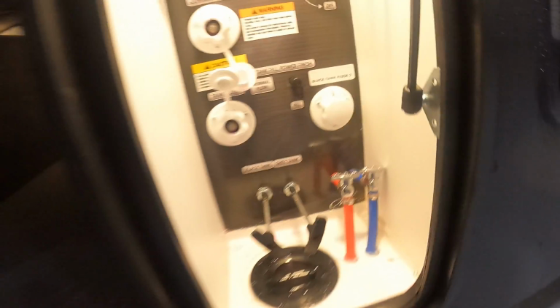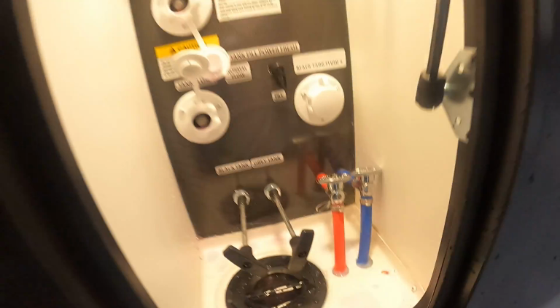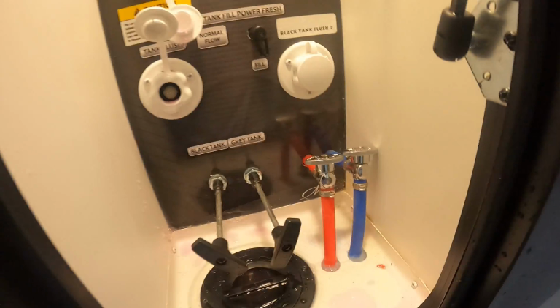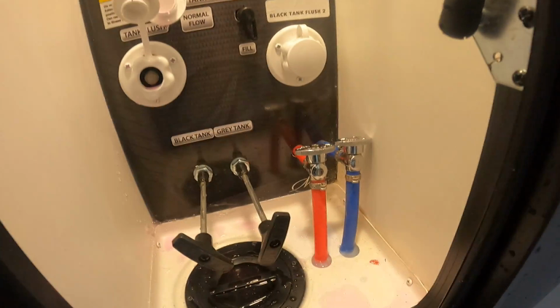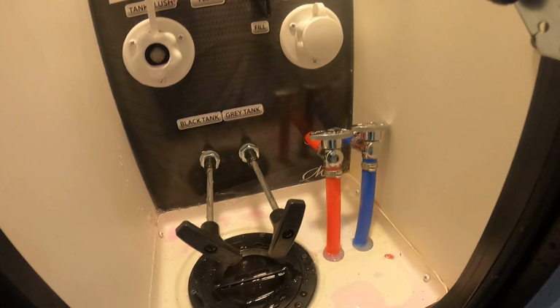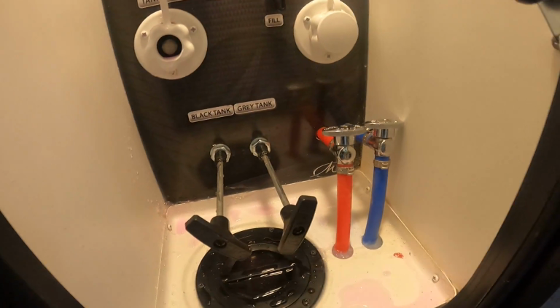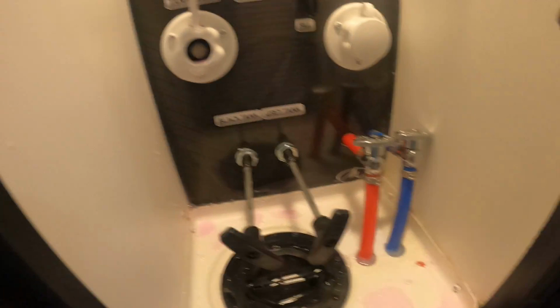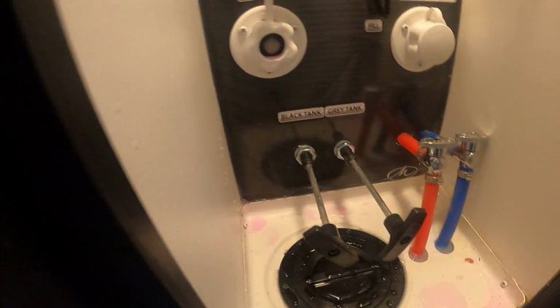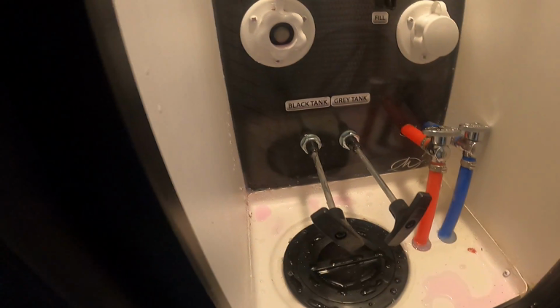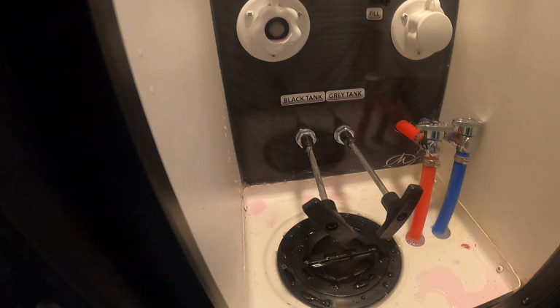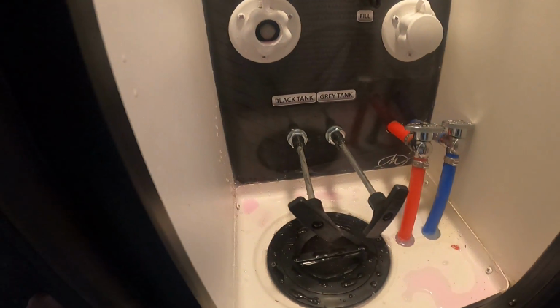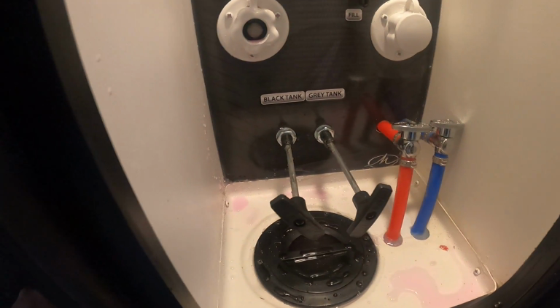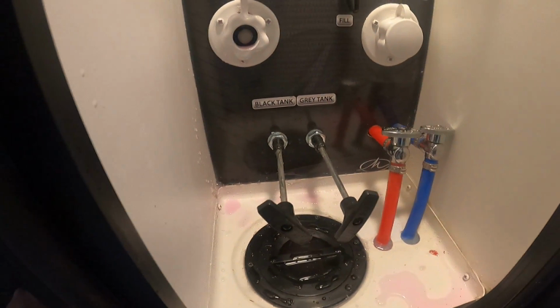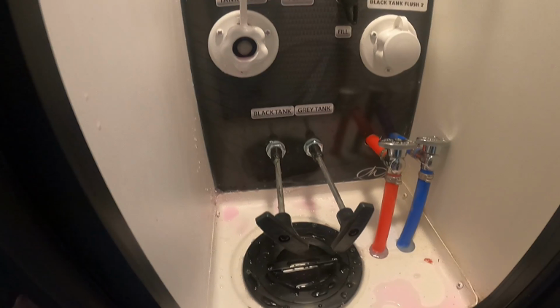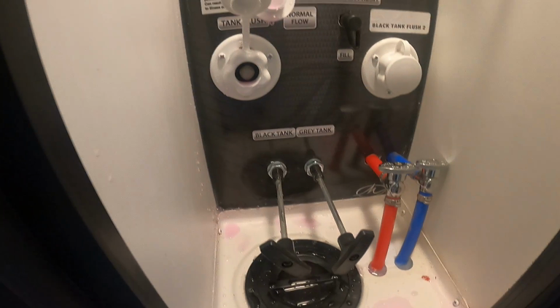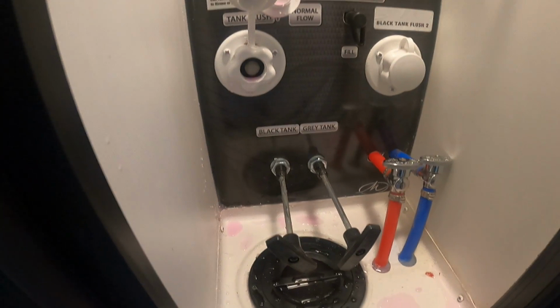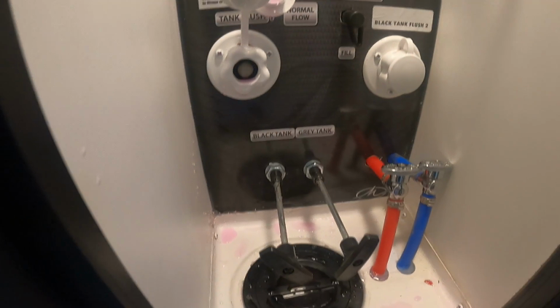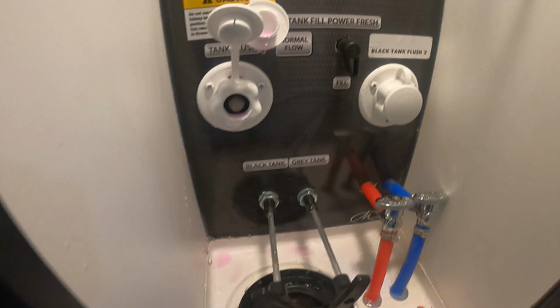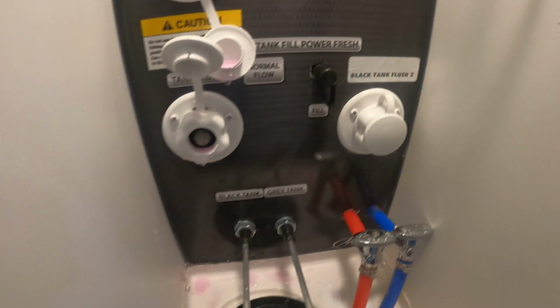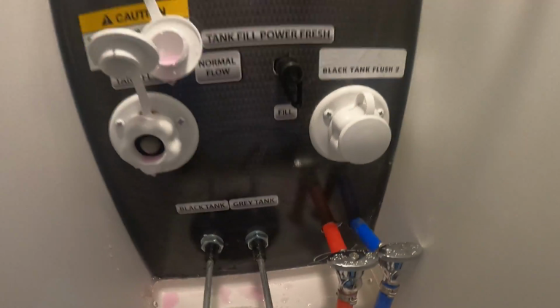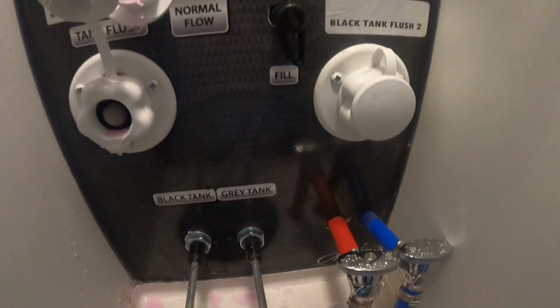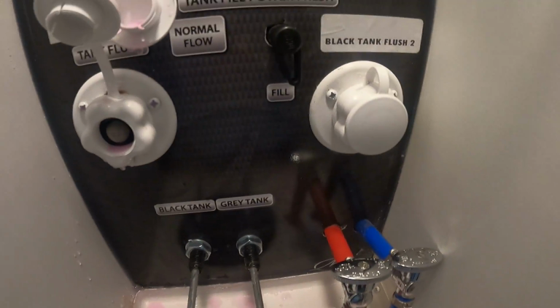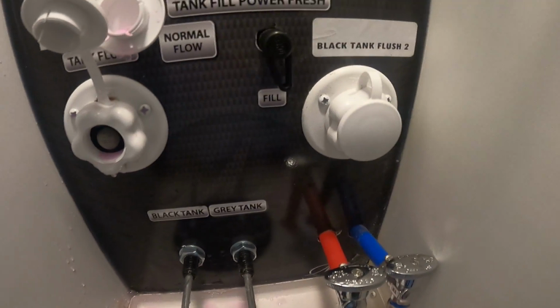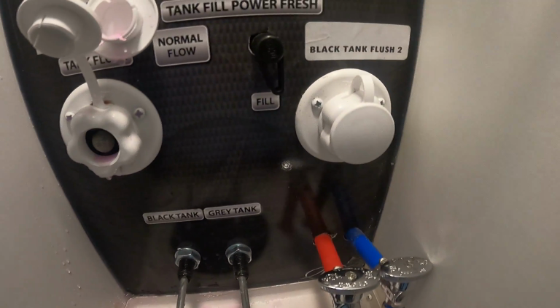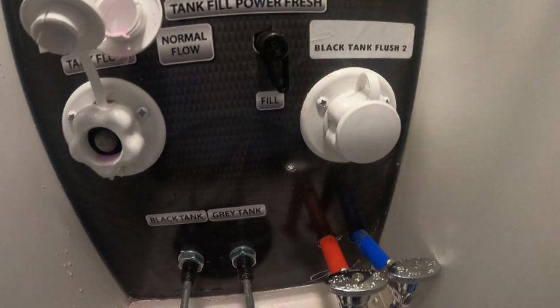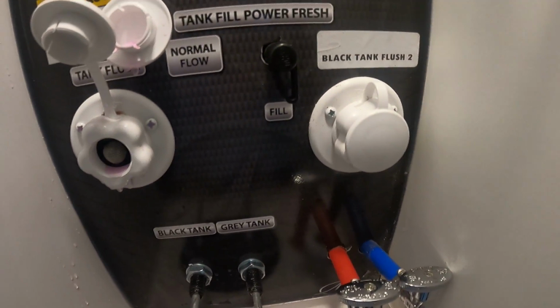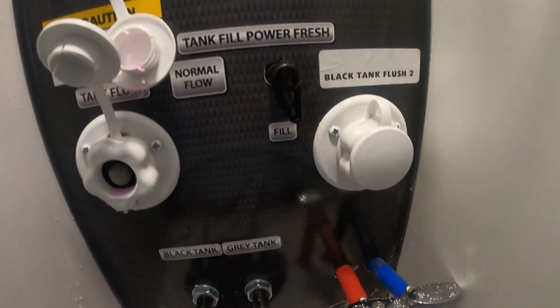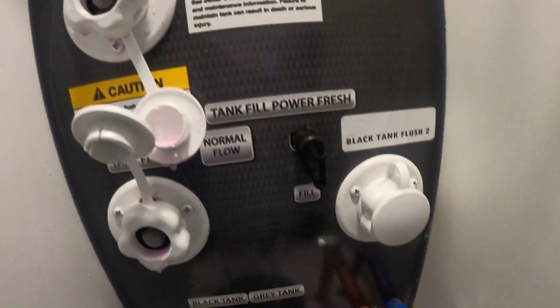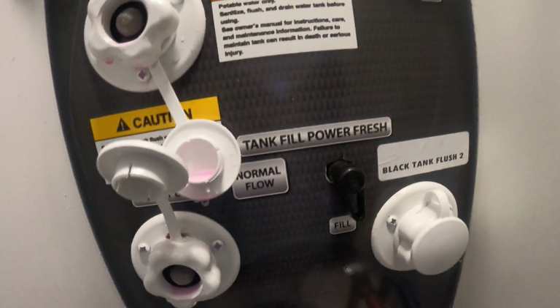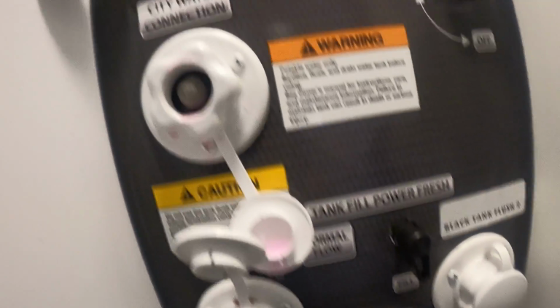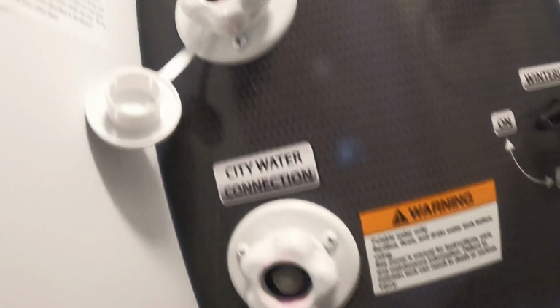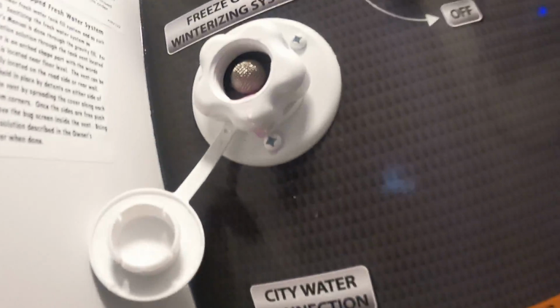Over here is our propane. This selects which propane tank you are pulling from.